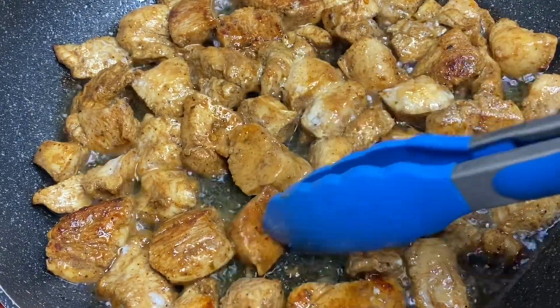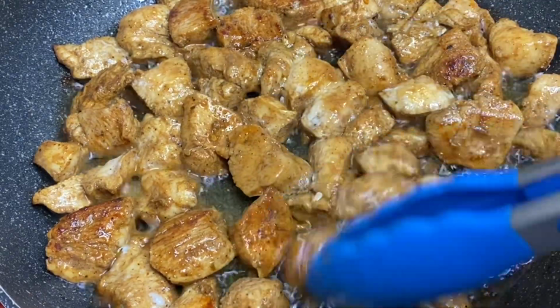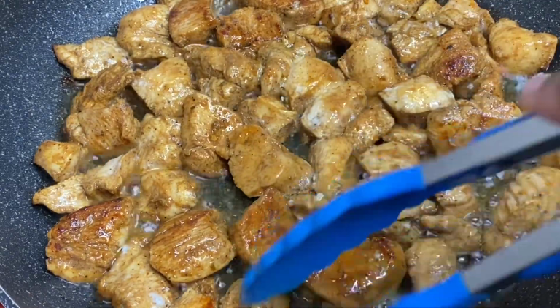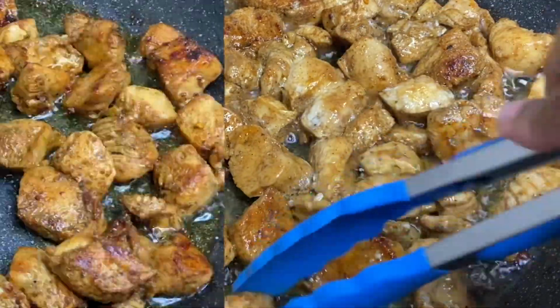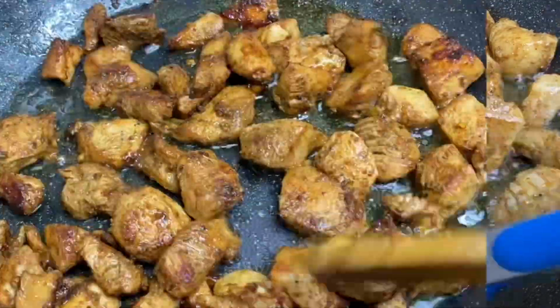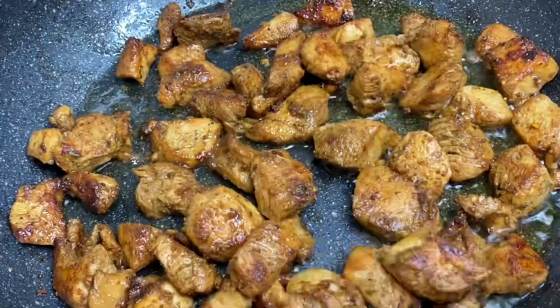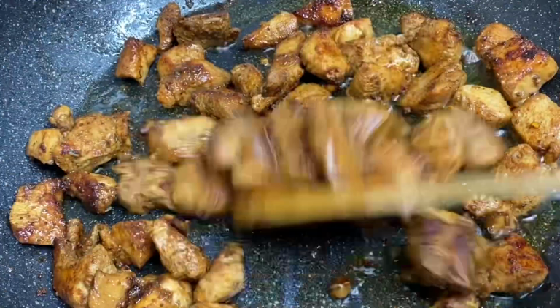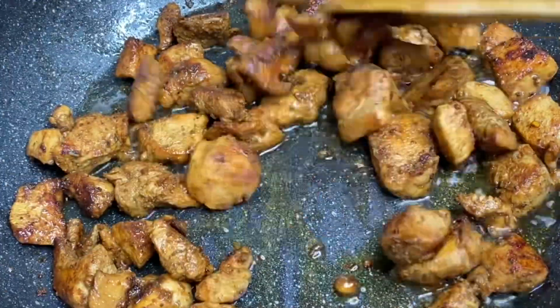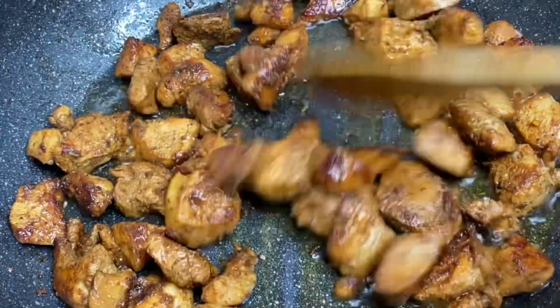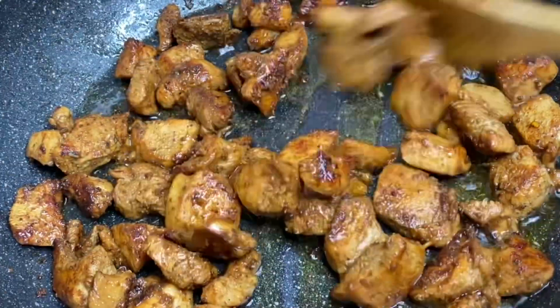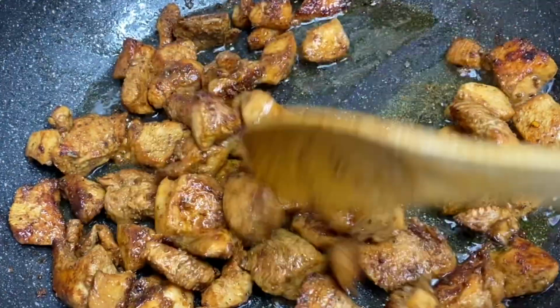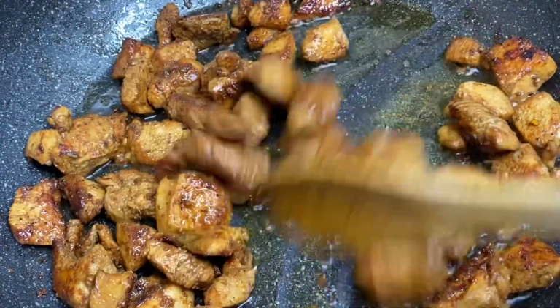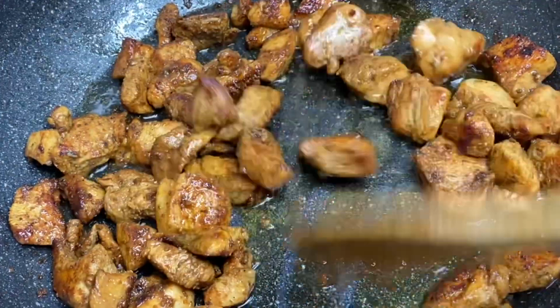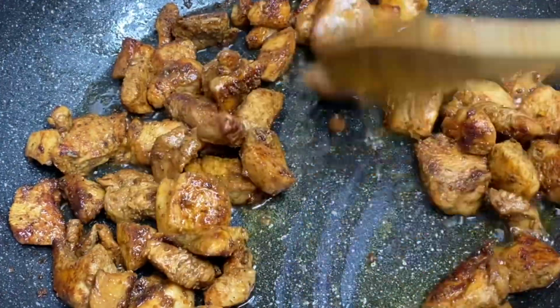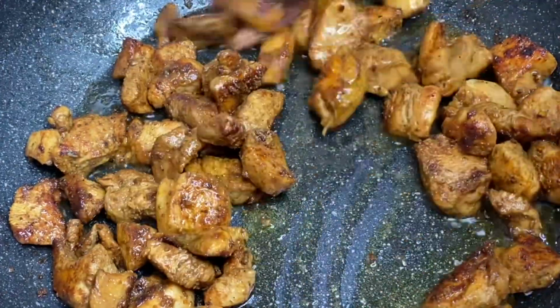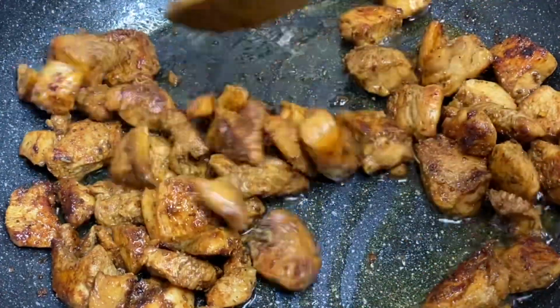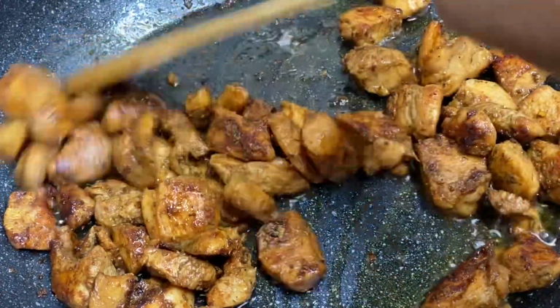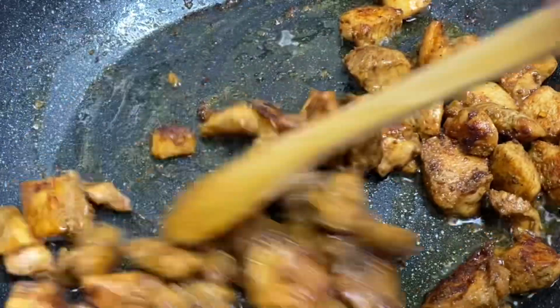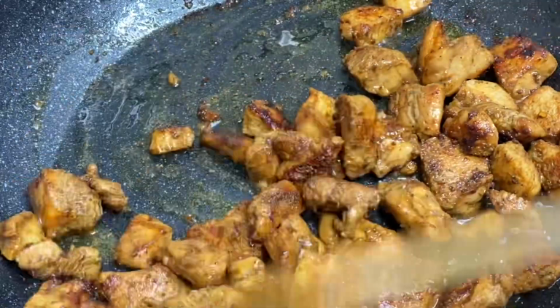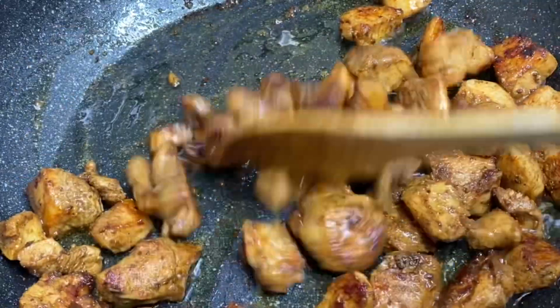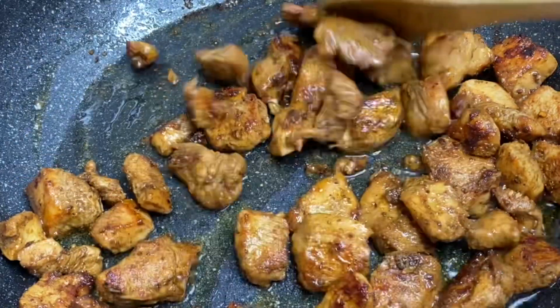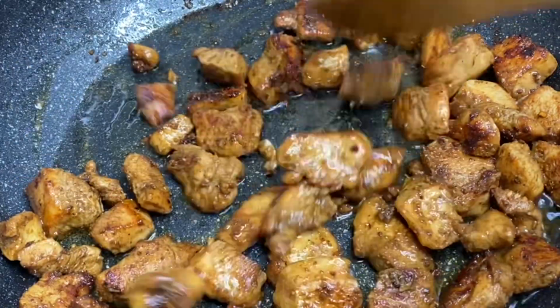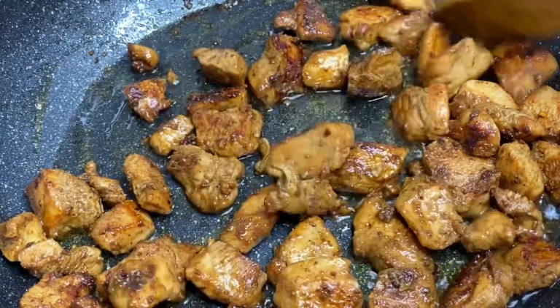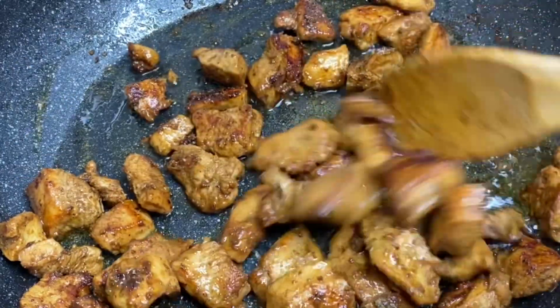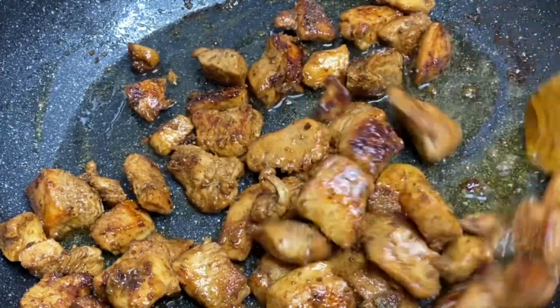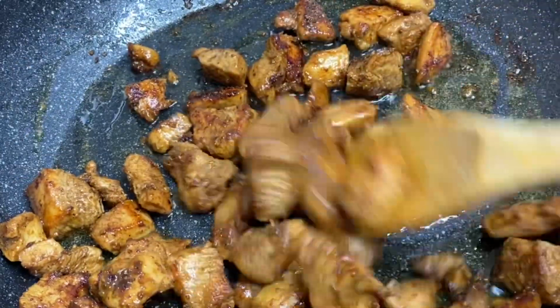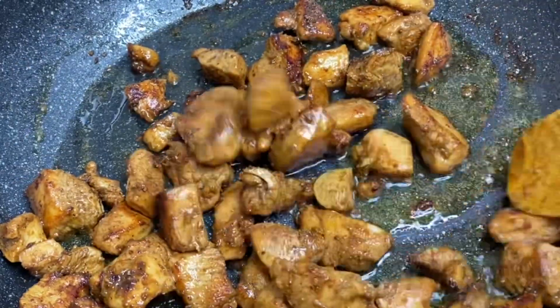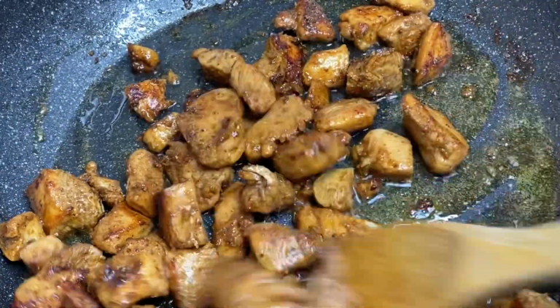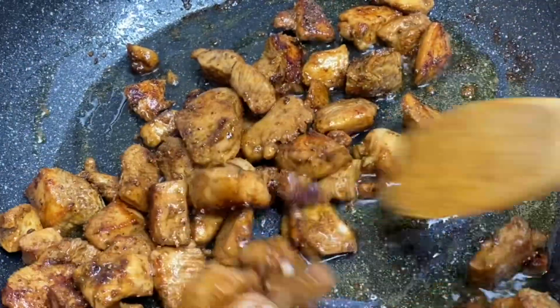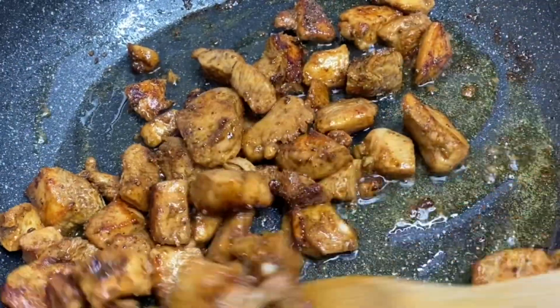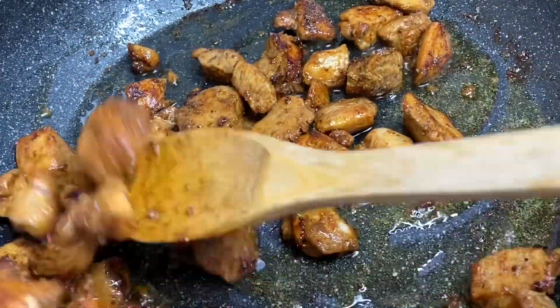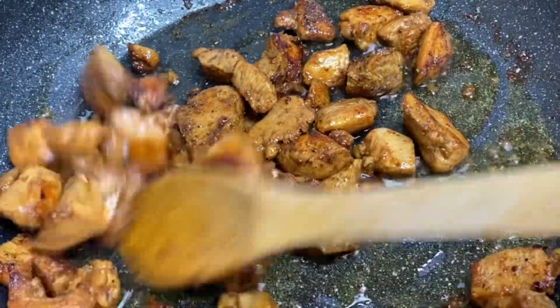Now that these are perfectly done and smell amazing, I'm going to remove them from the pot.